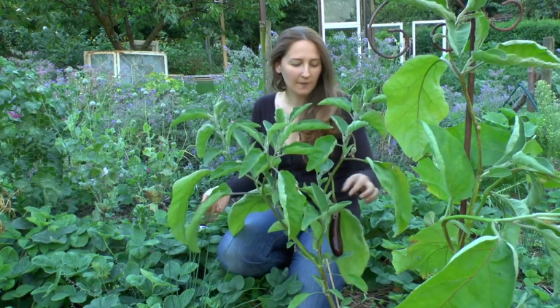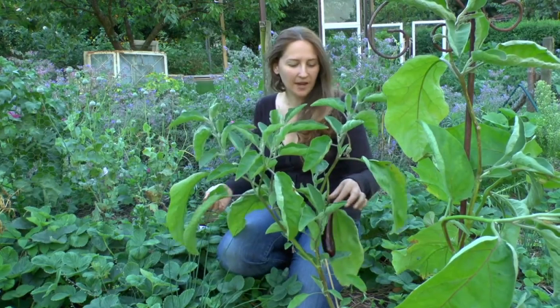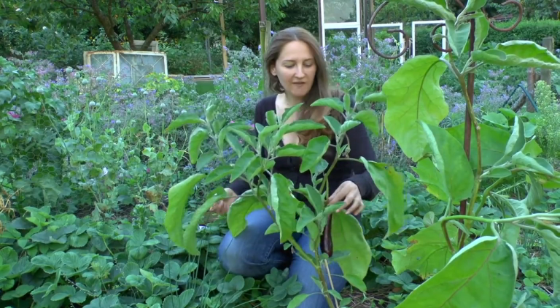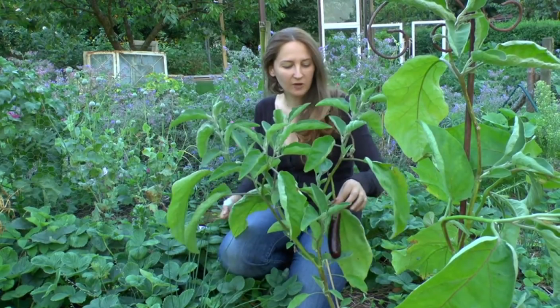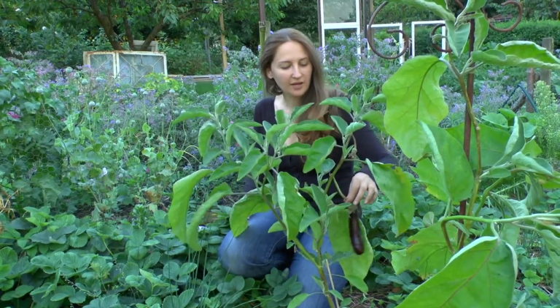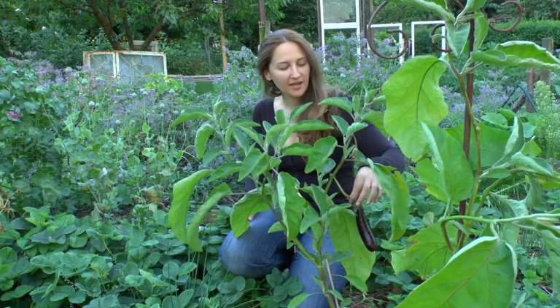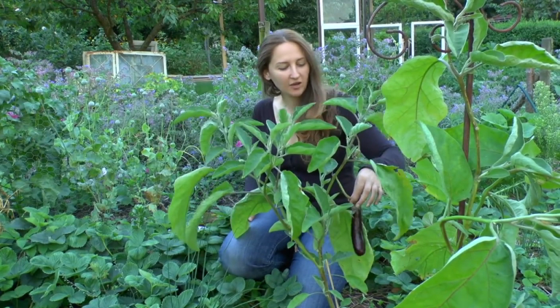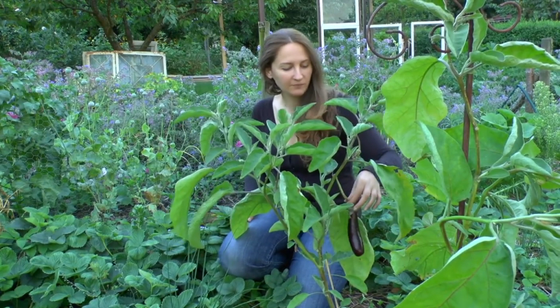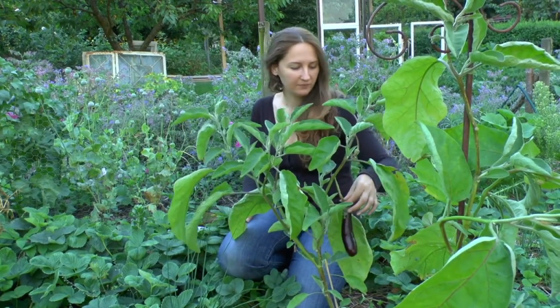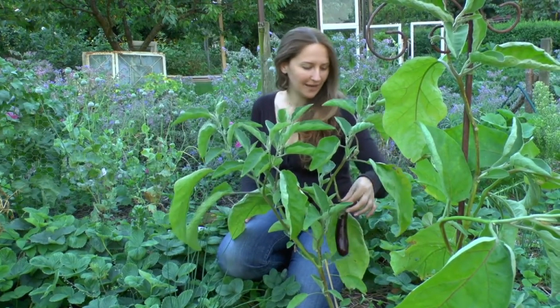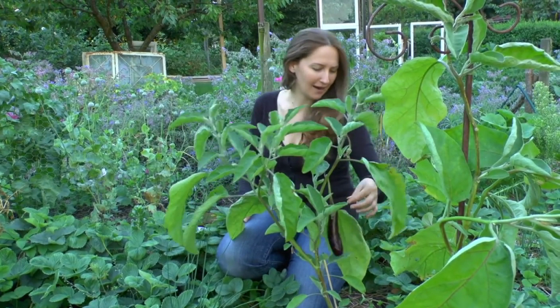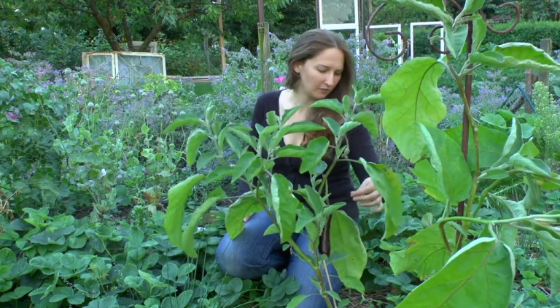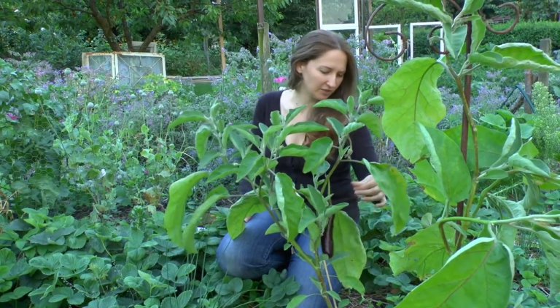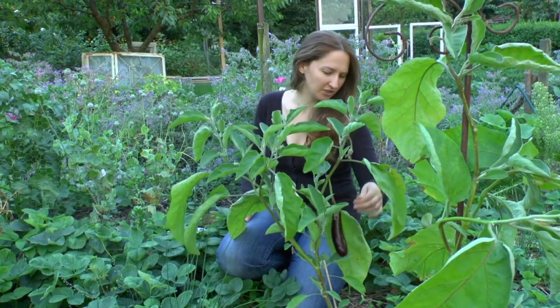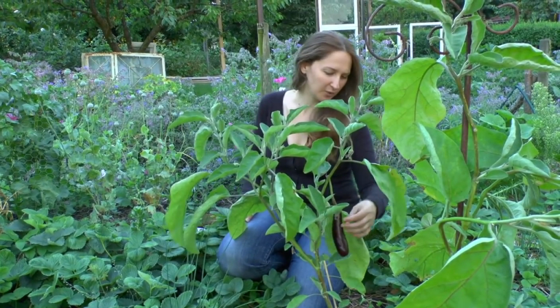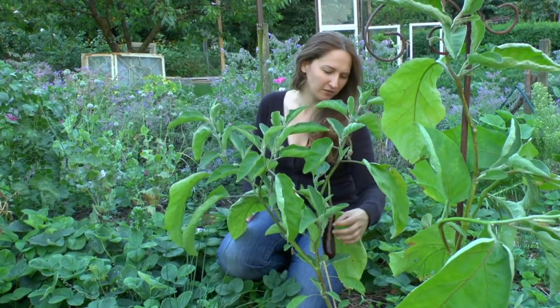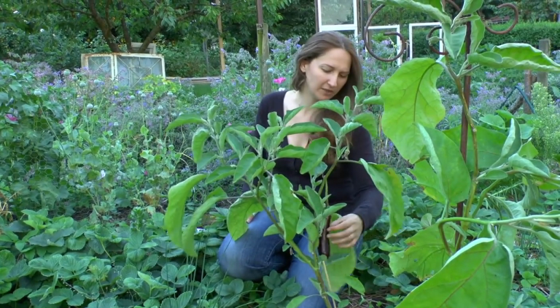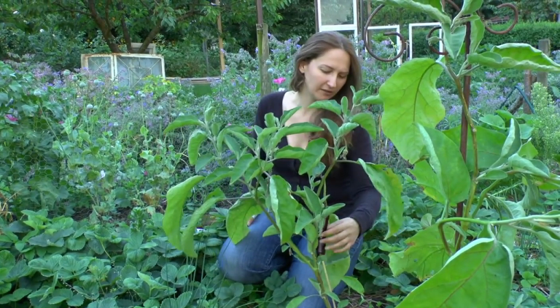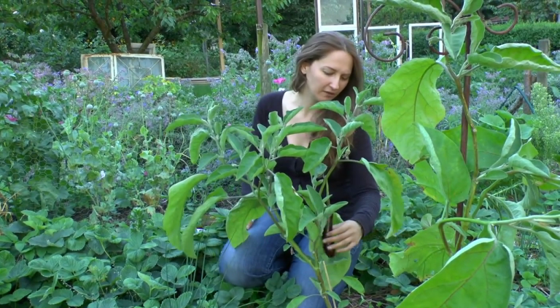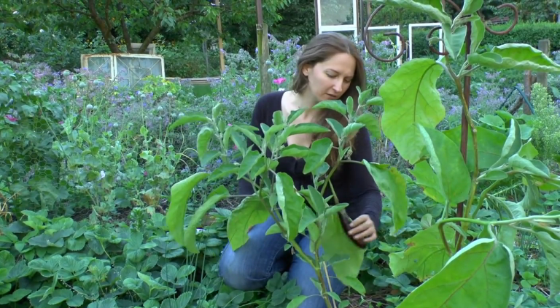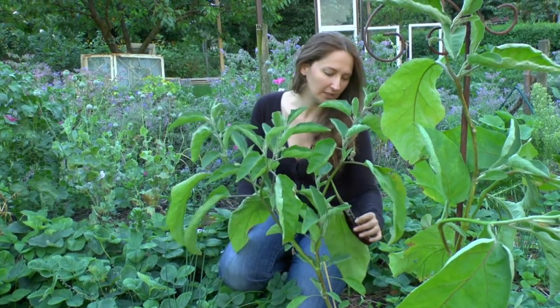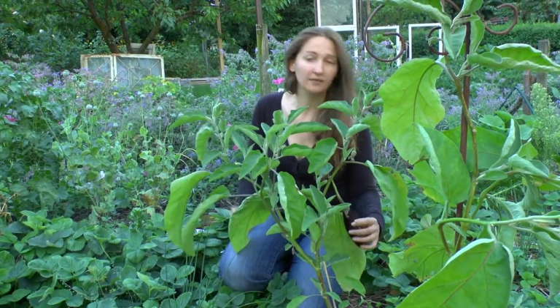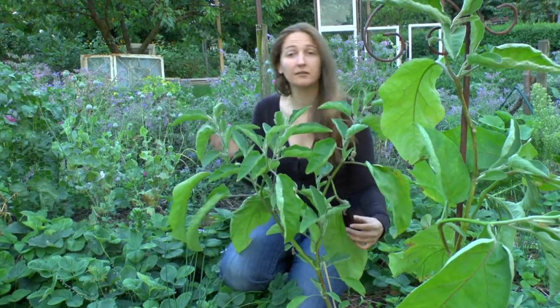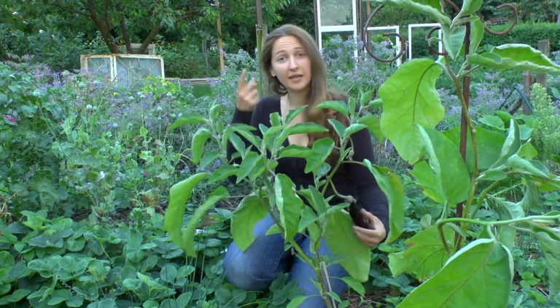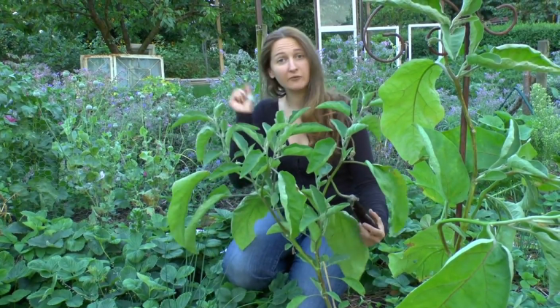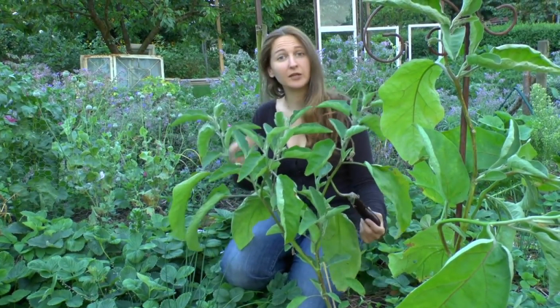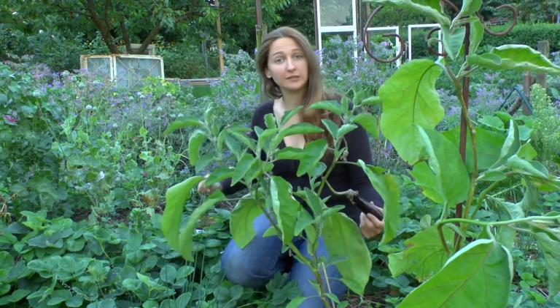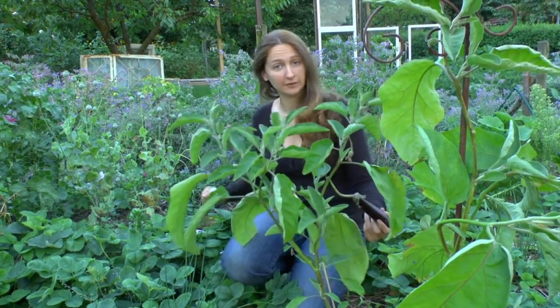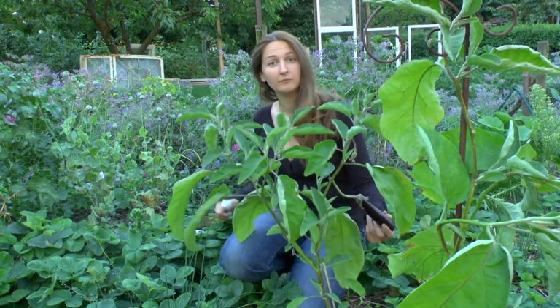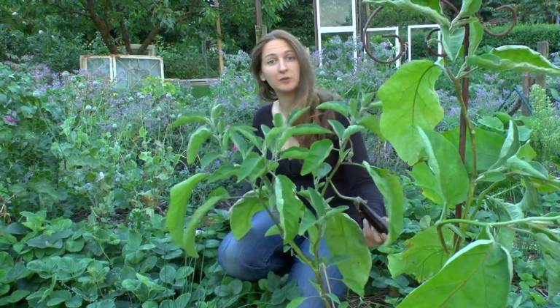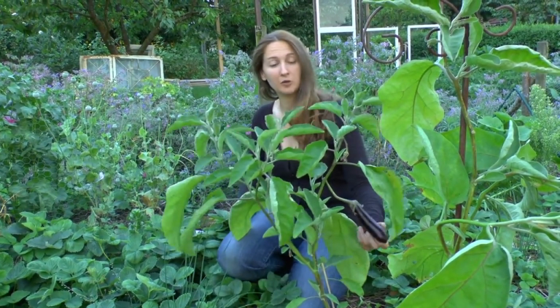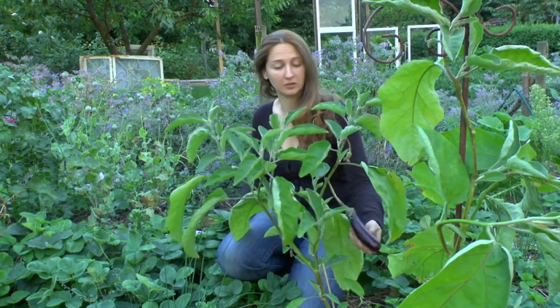I have one here. It just prickled me — they have prickles. Be warned.